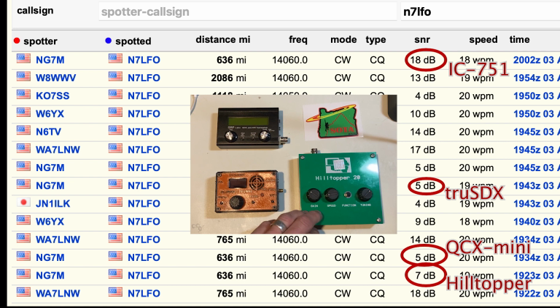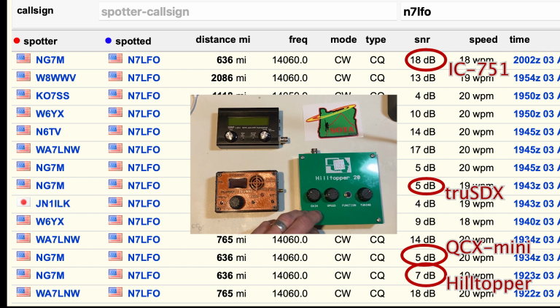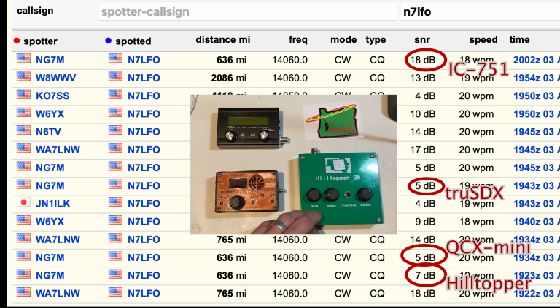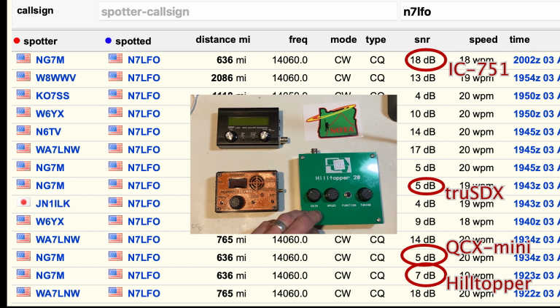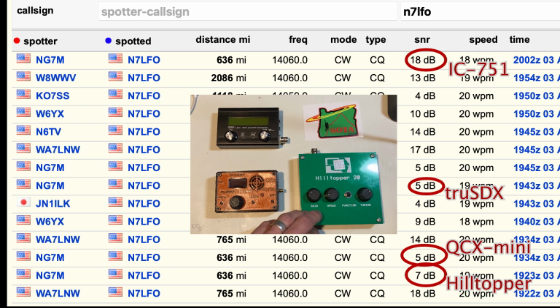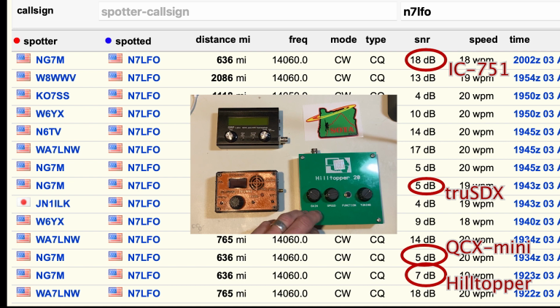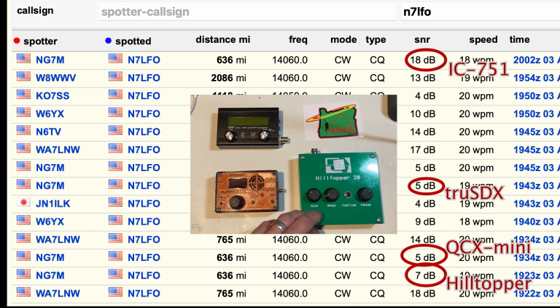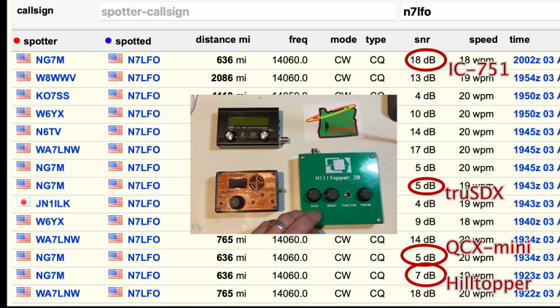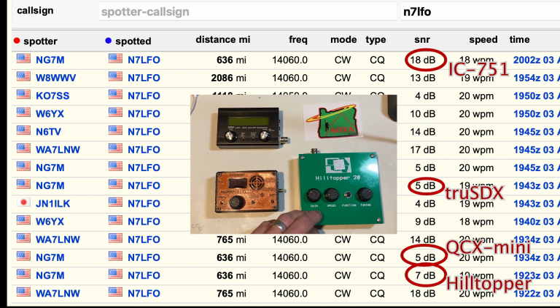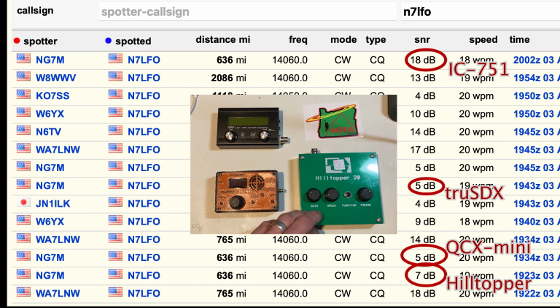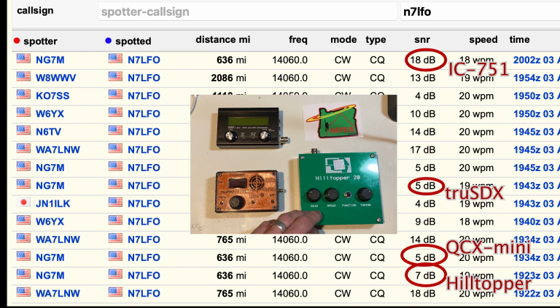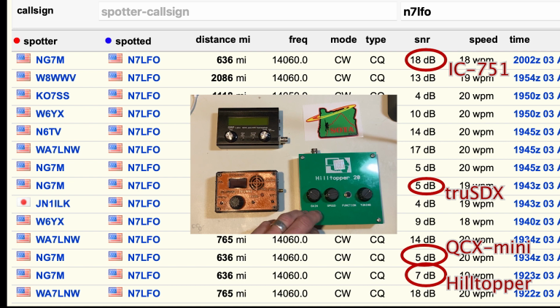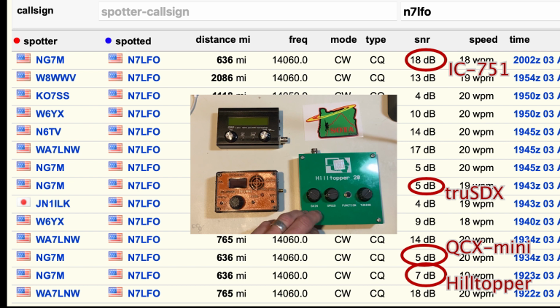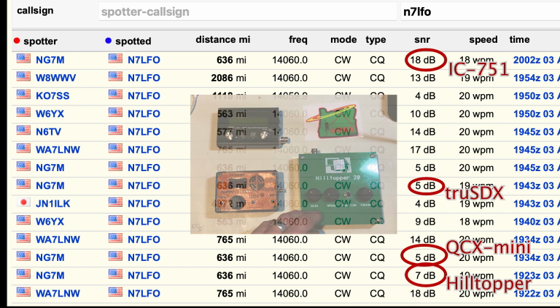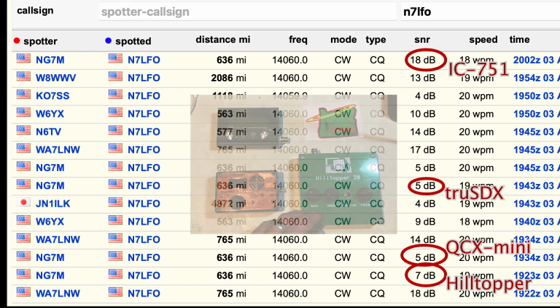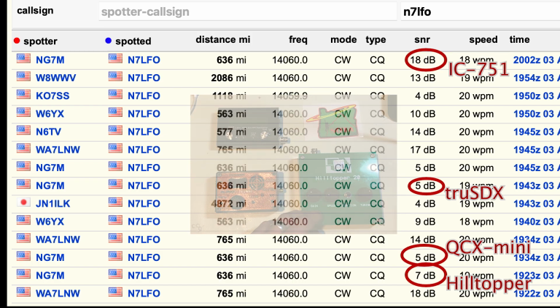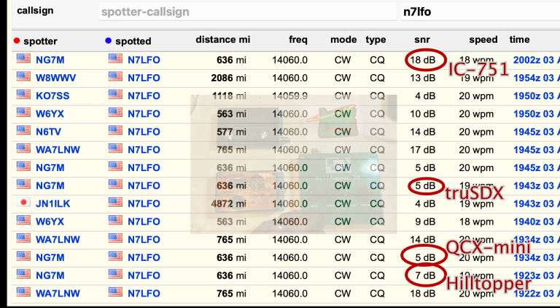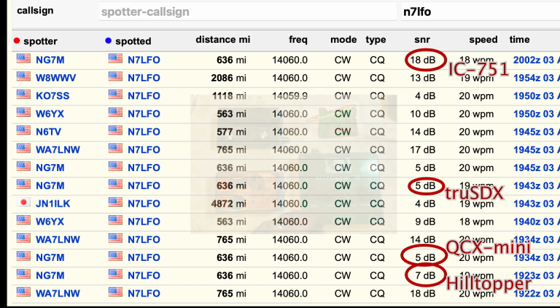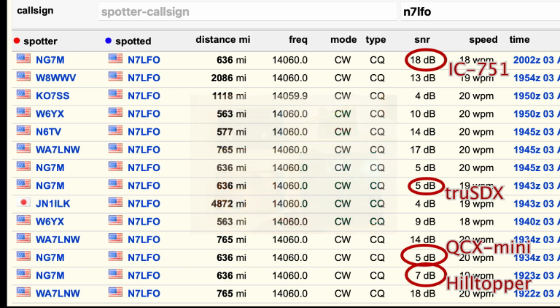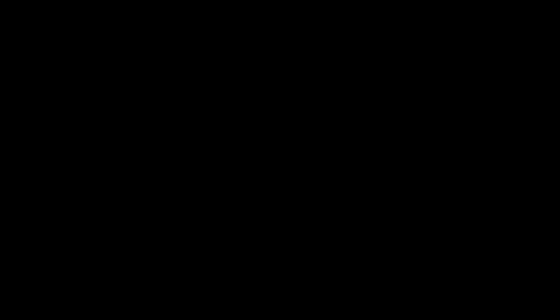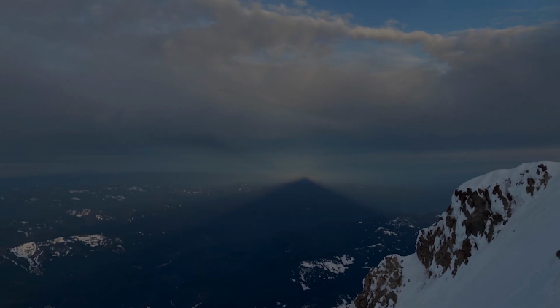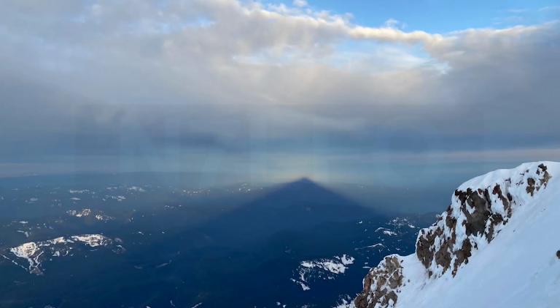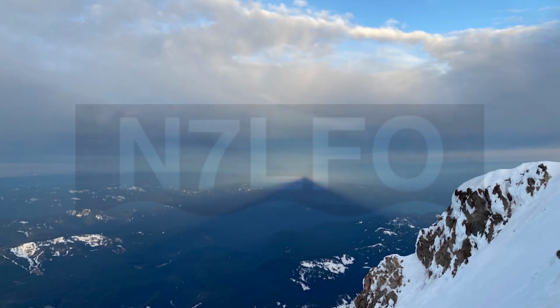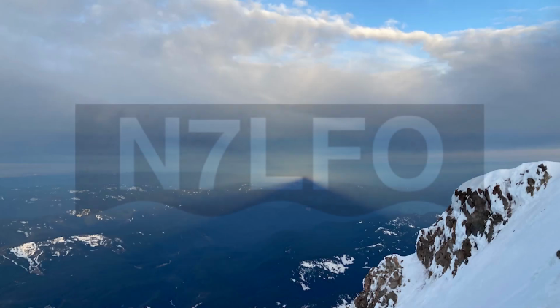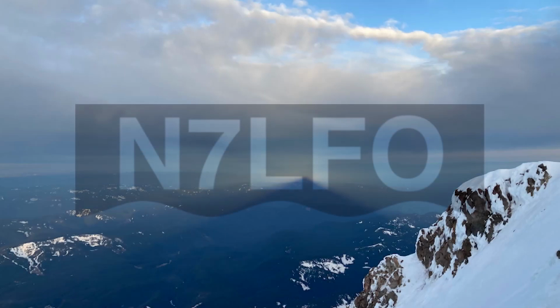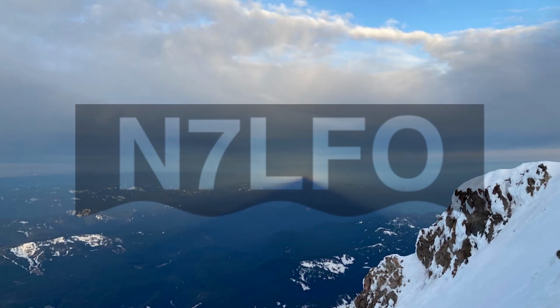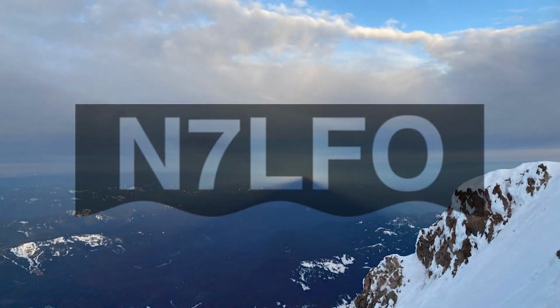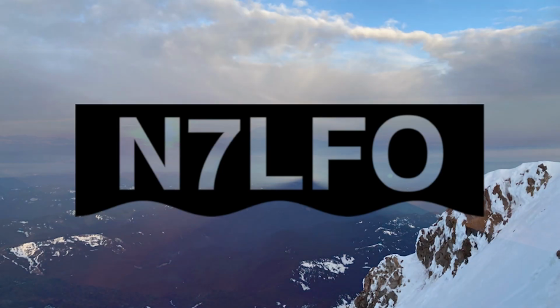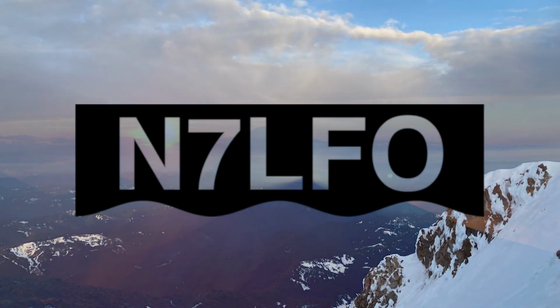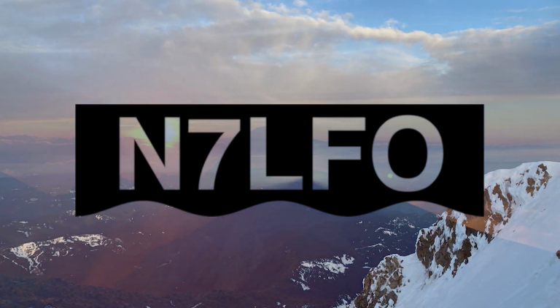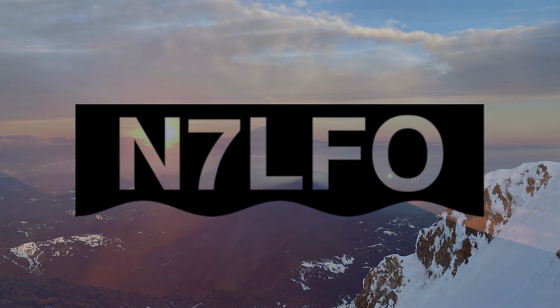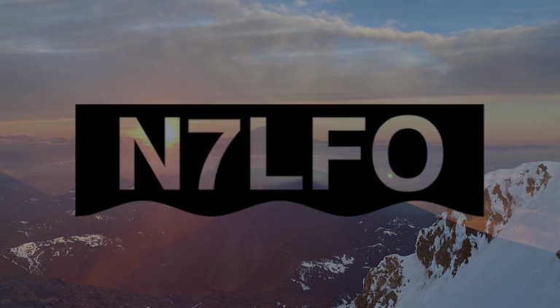Next up will be some receive tests to check the sensitivity of these units. This is N7LFO, 73.